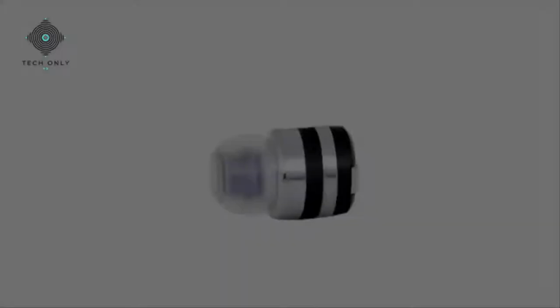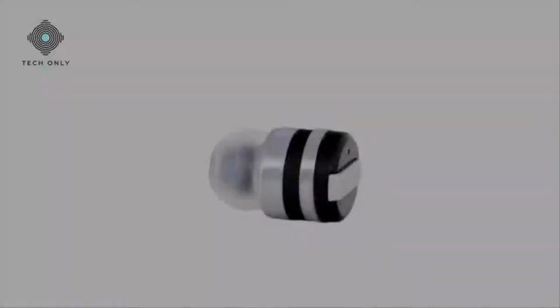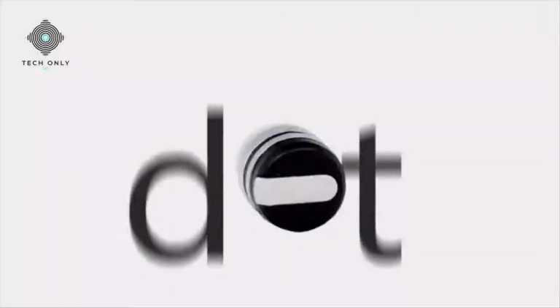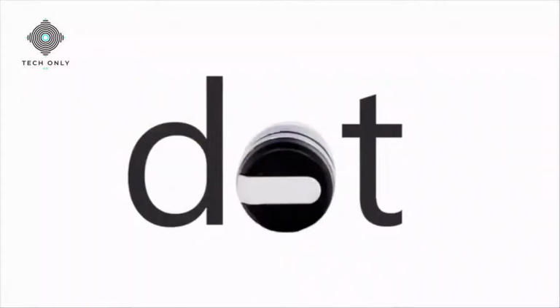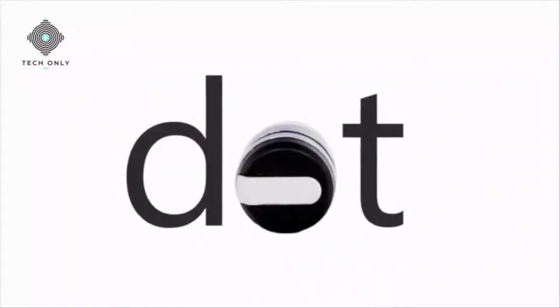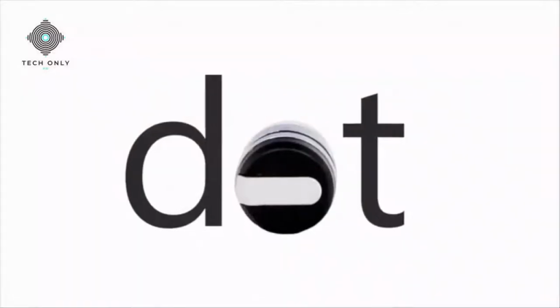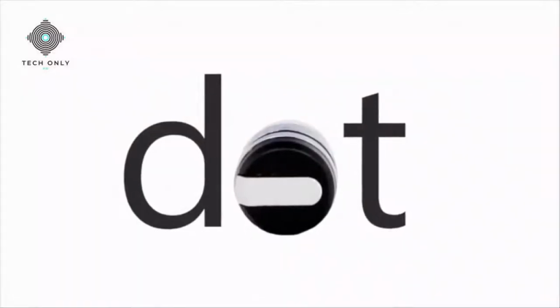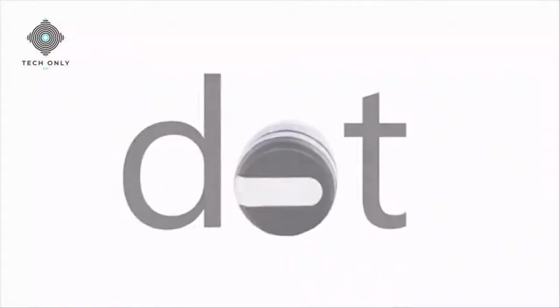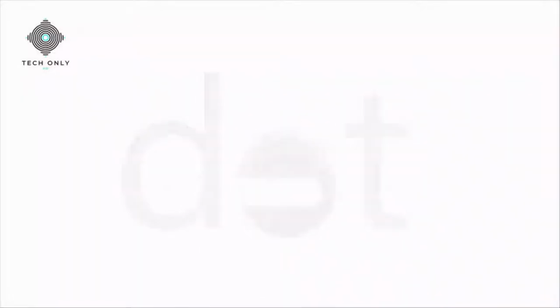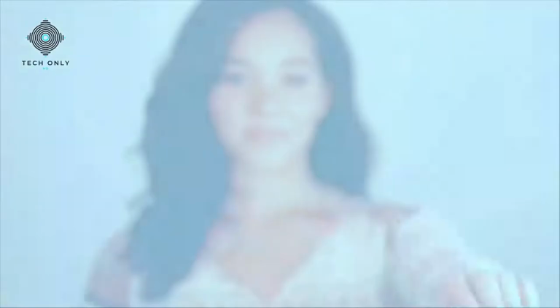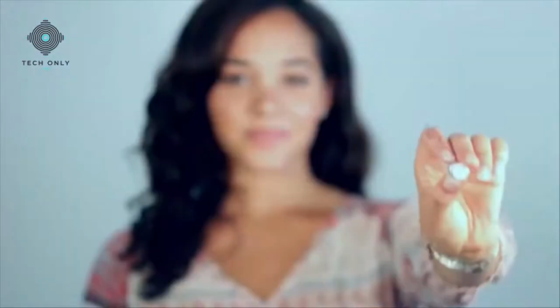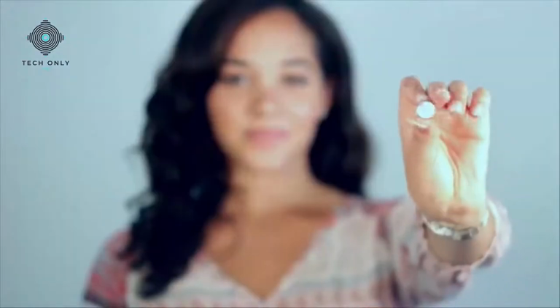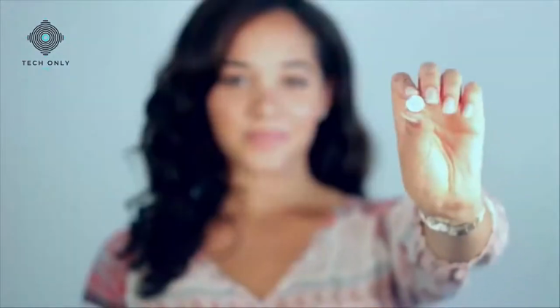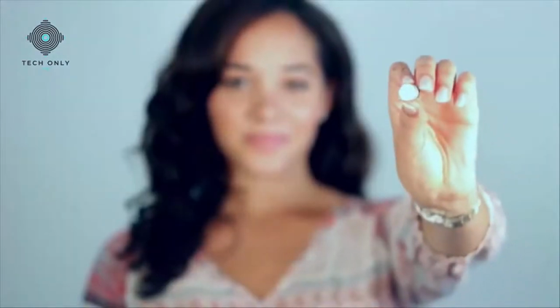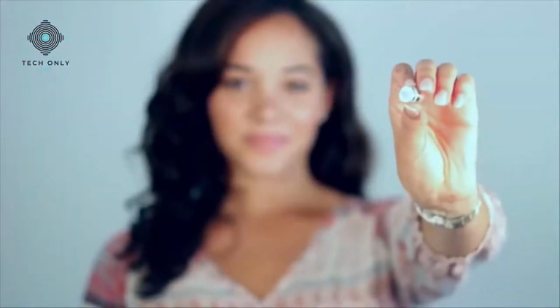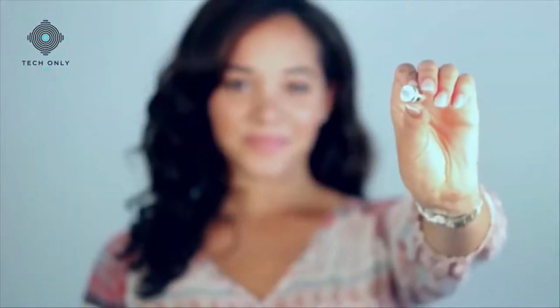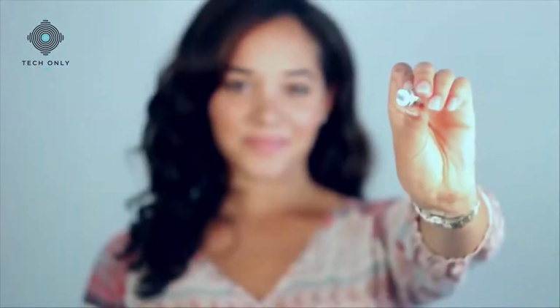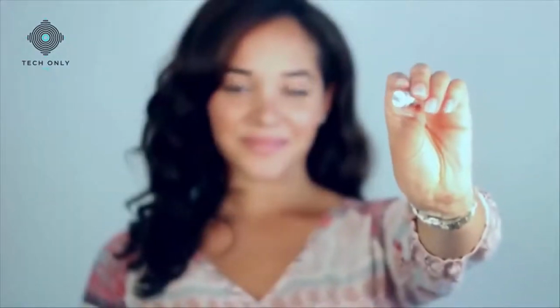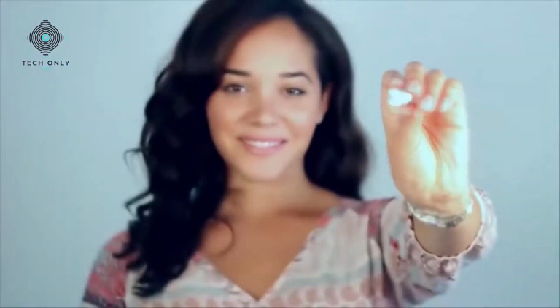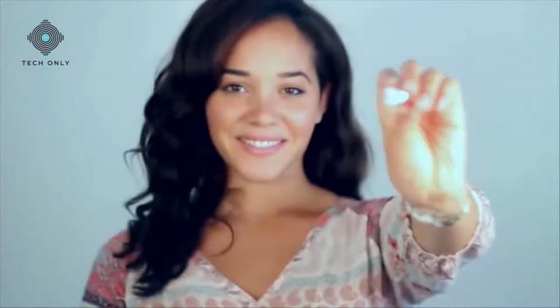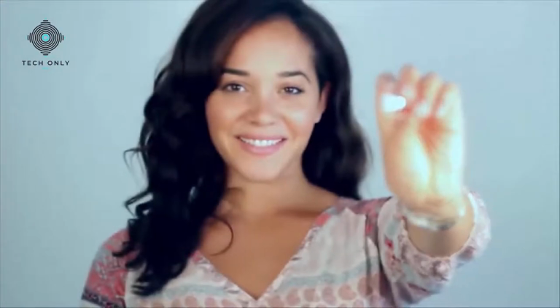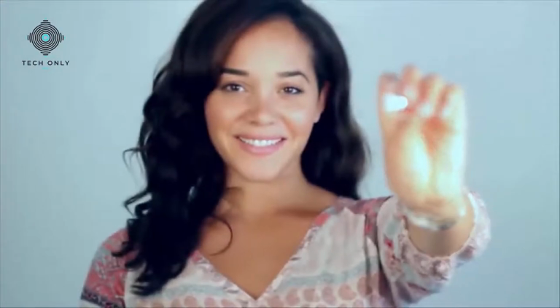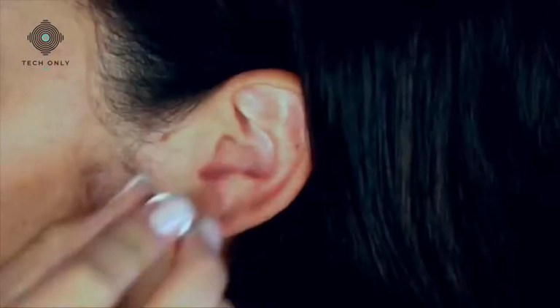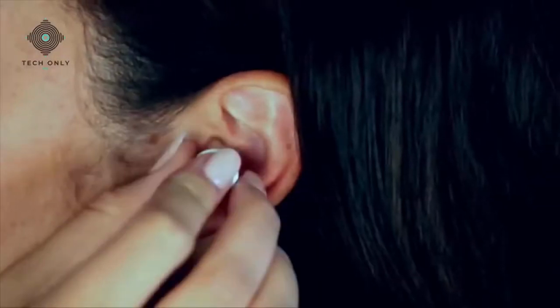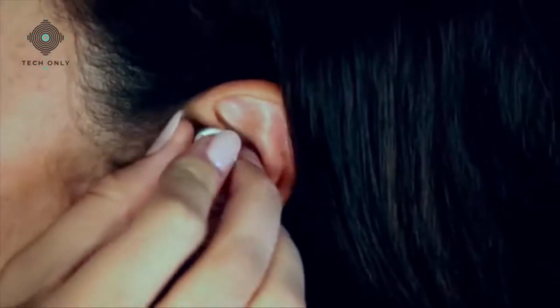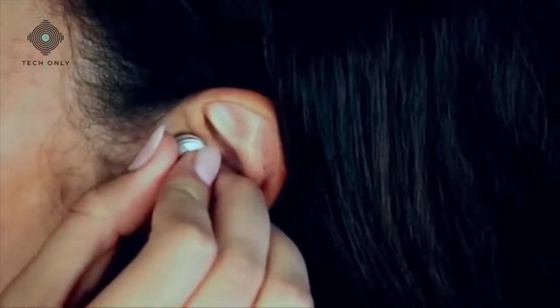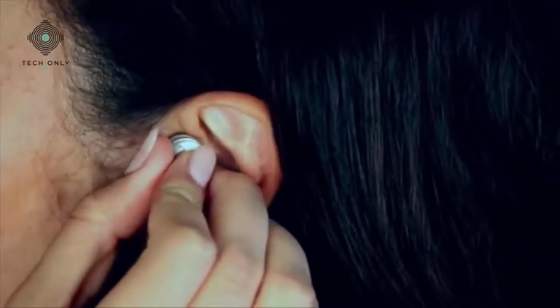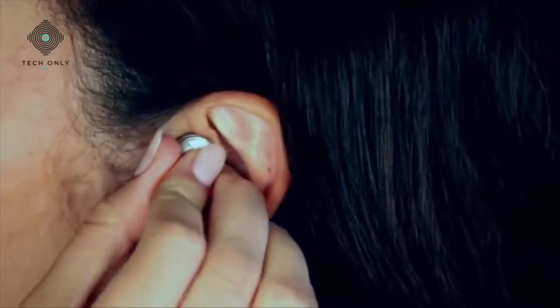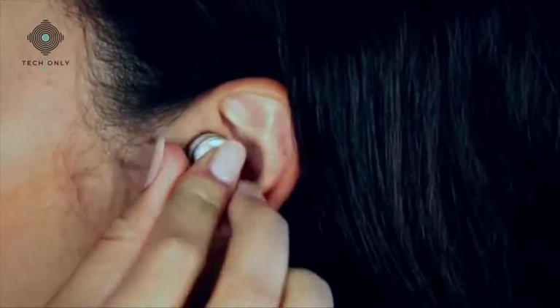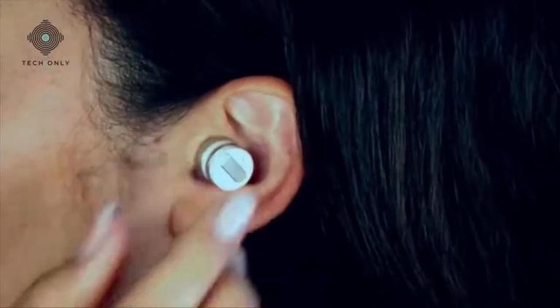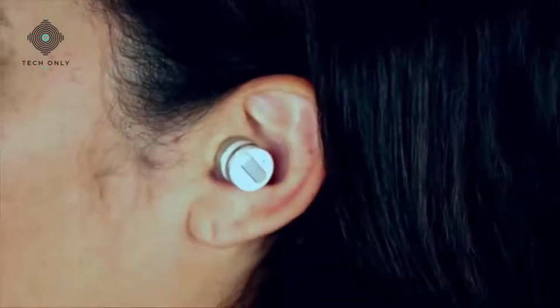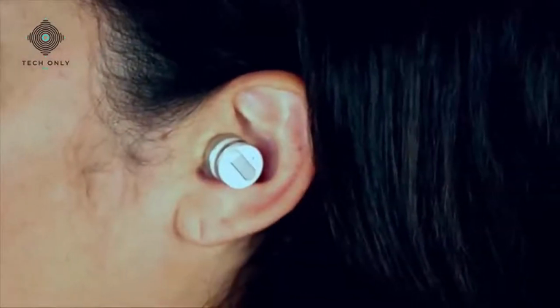This is DOT, the world's smallest Bluetooth earbud. It's so small, it virtually disappears in your ear.